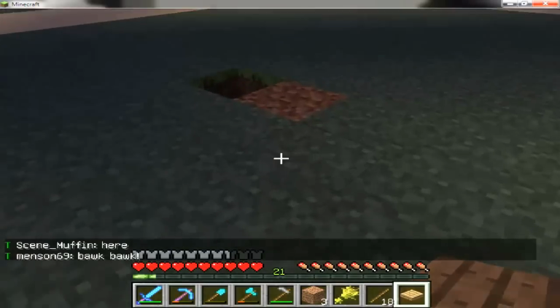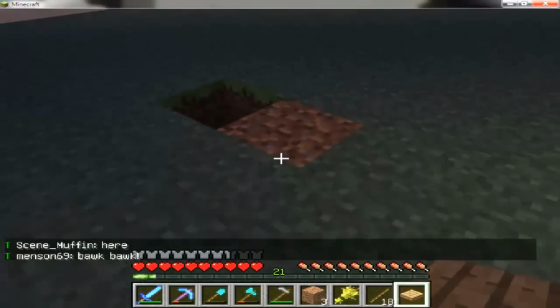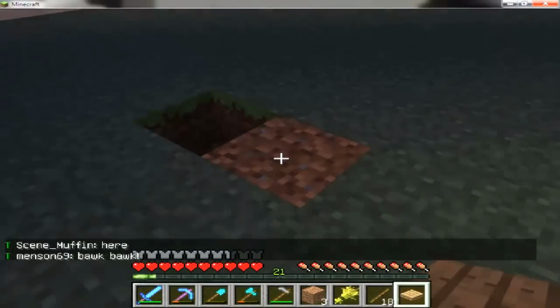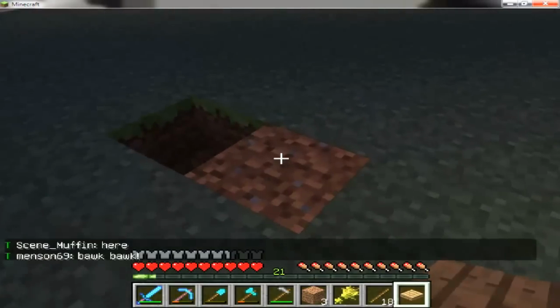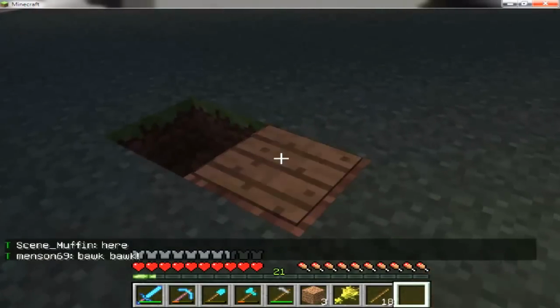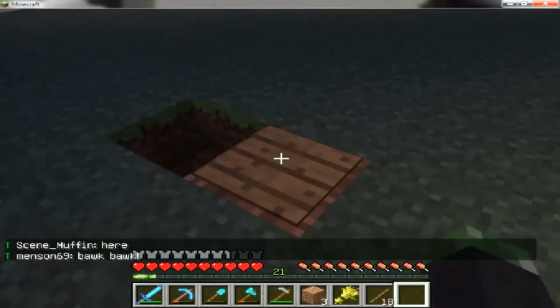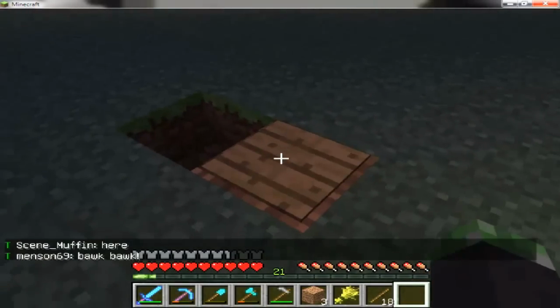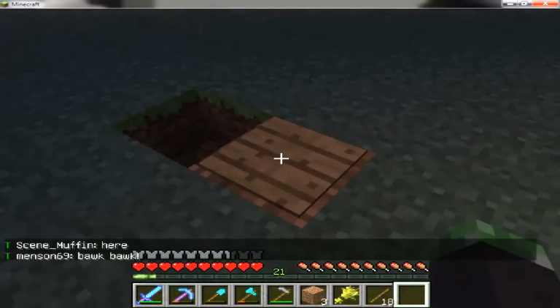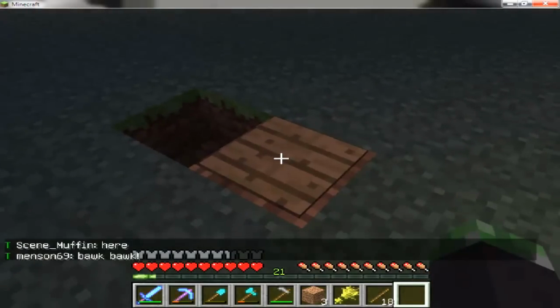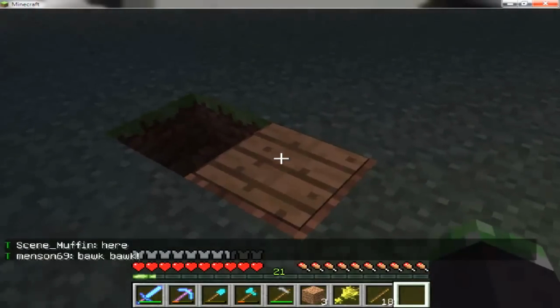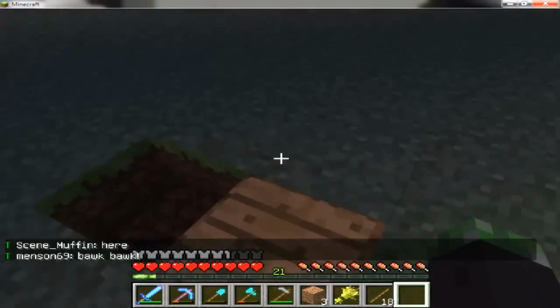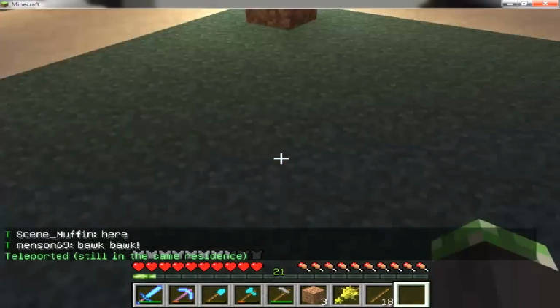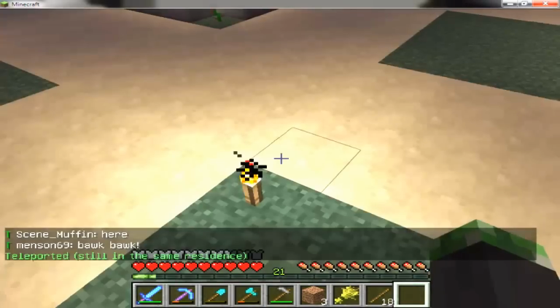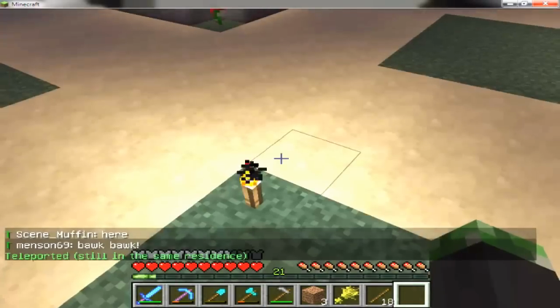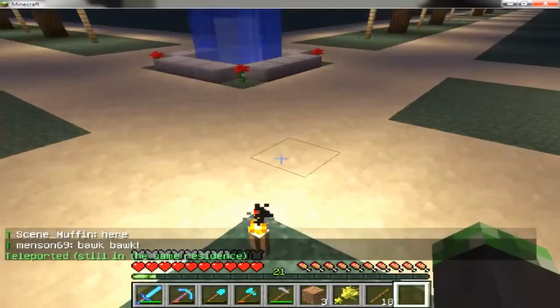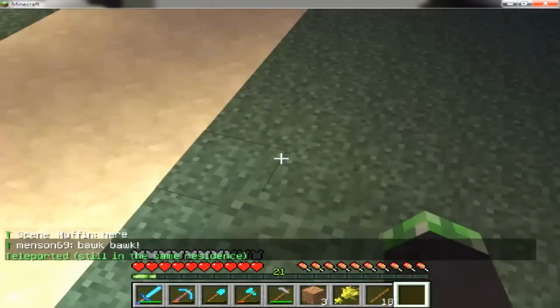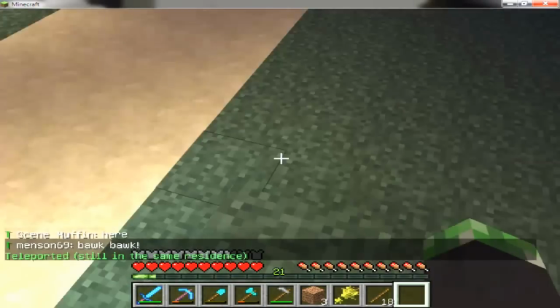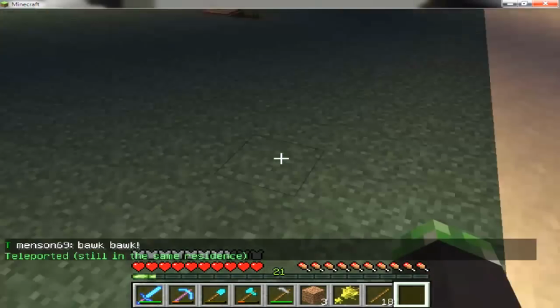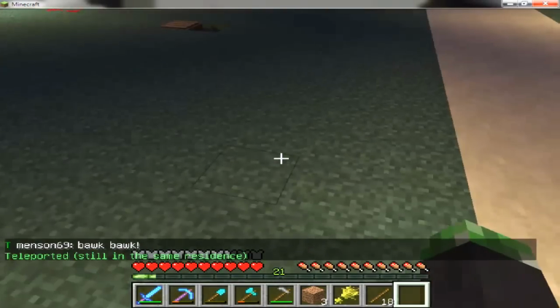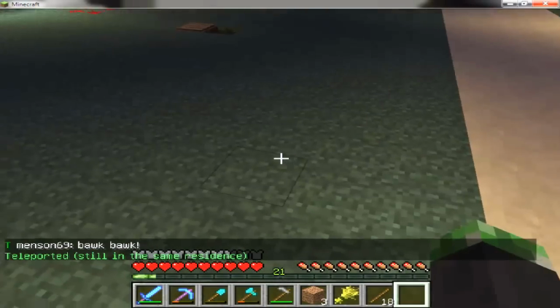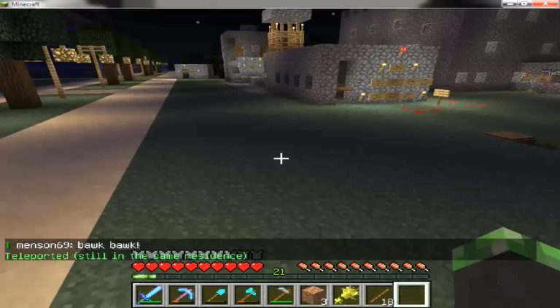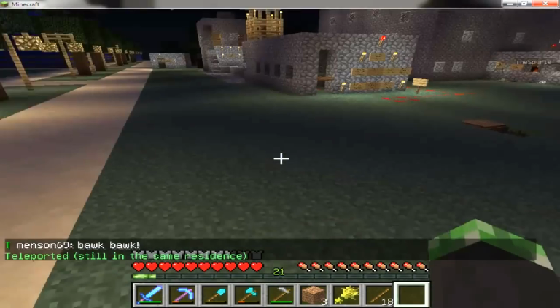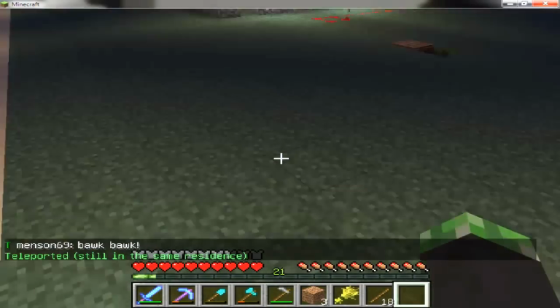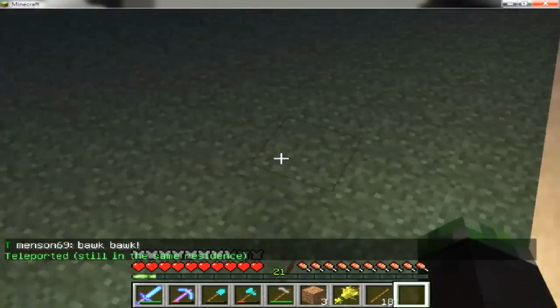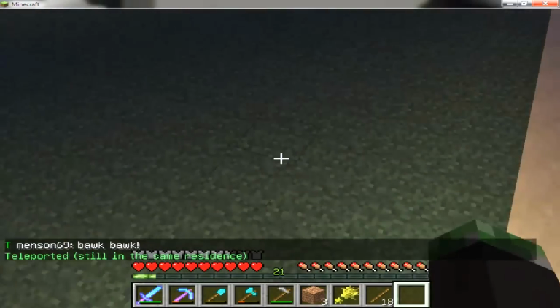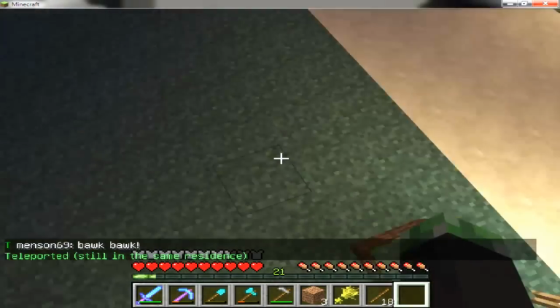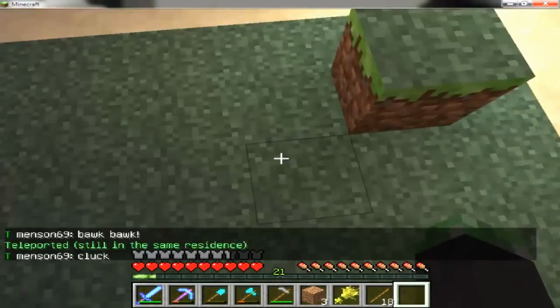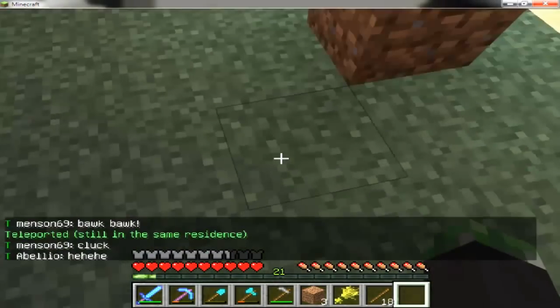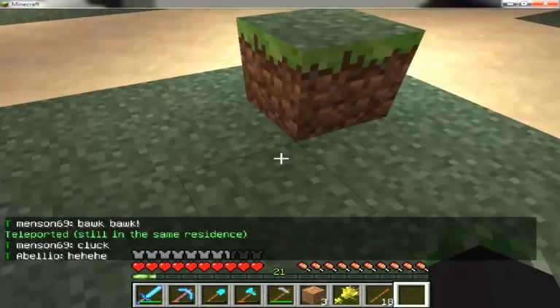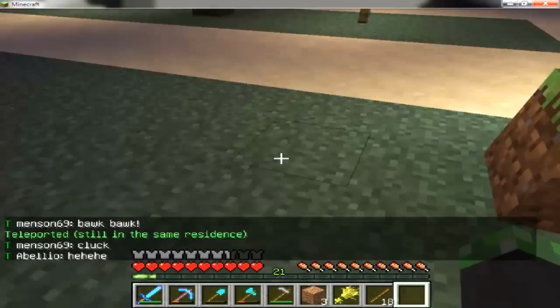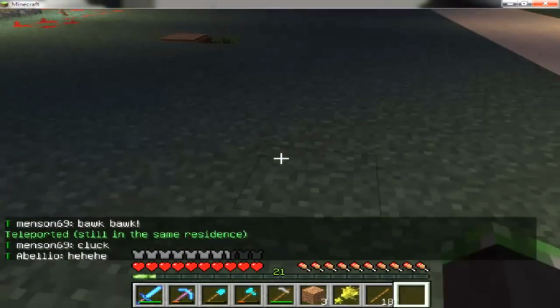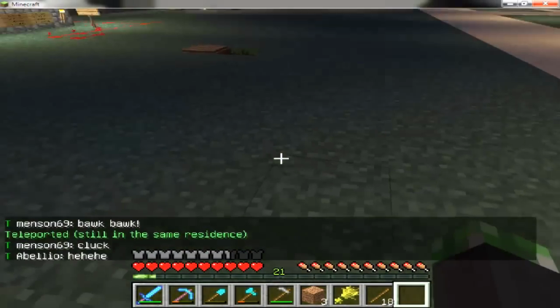Put your pressure plate here and now anyone who steps on that pressure plate will automatically spawn up at the set location.